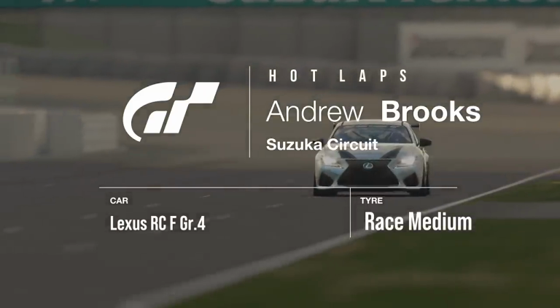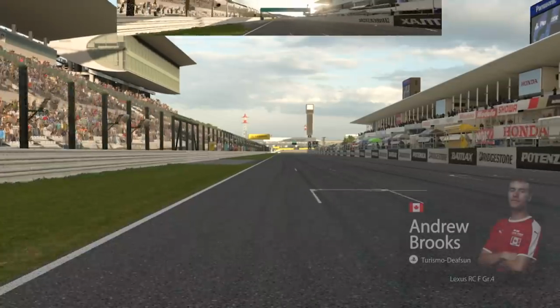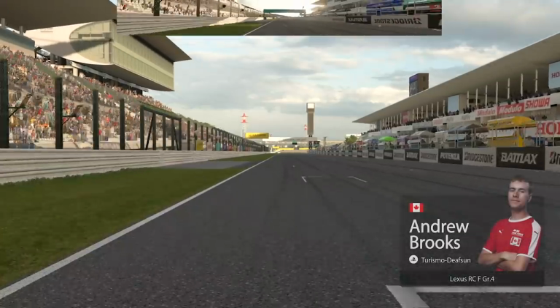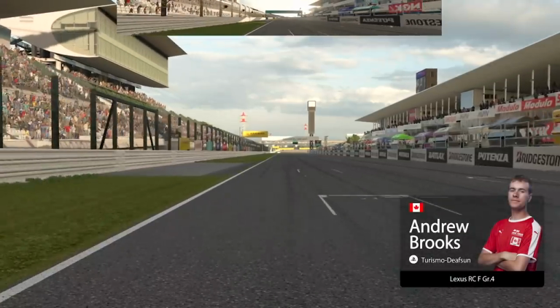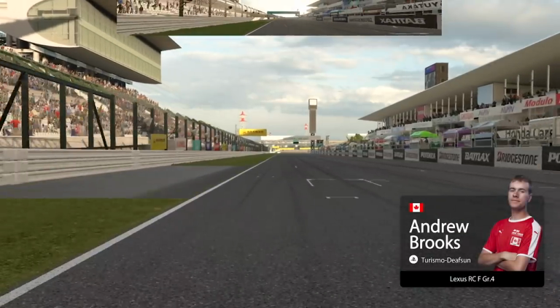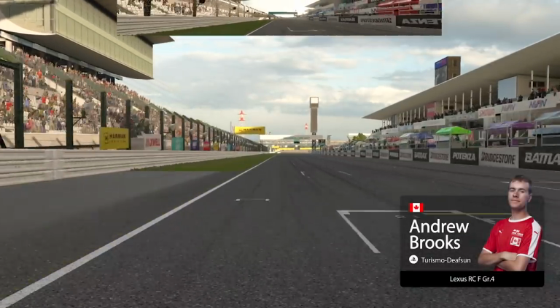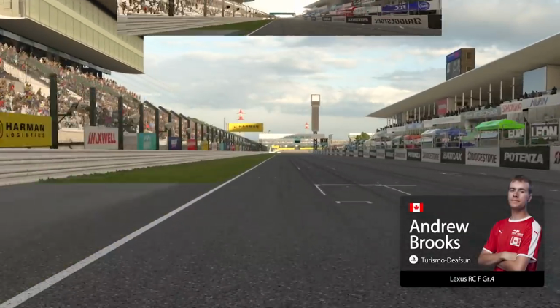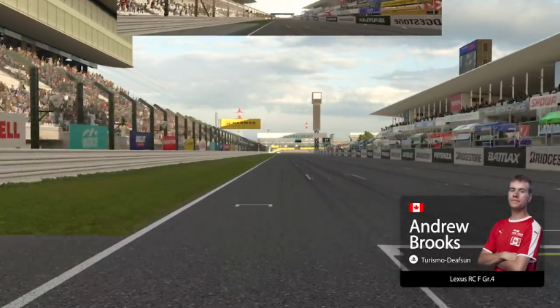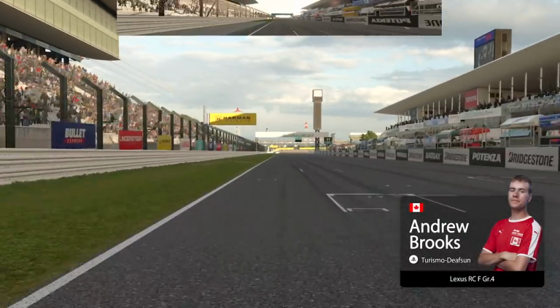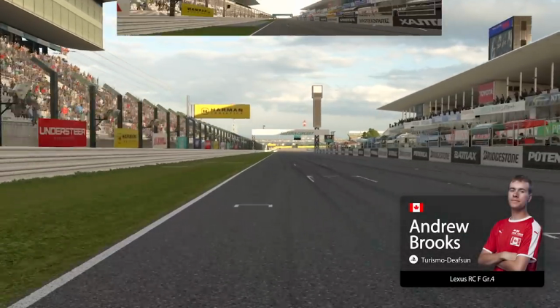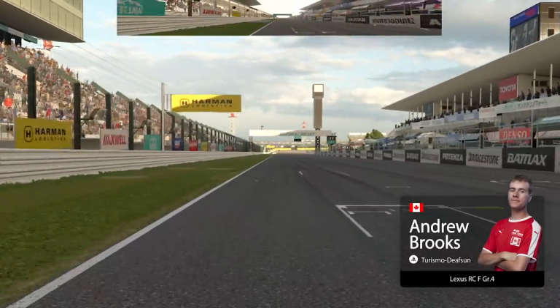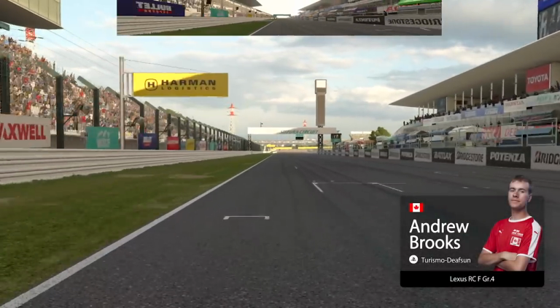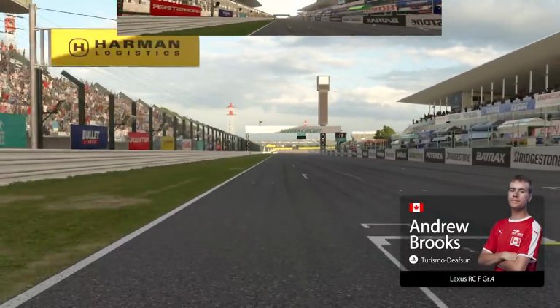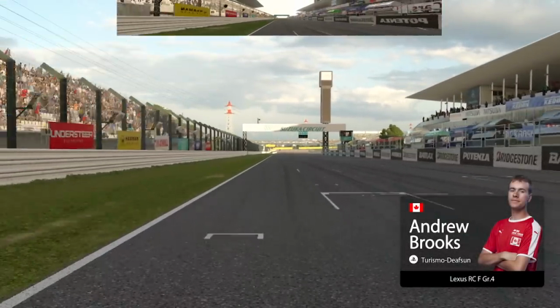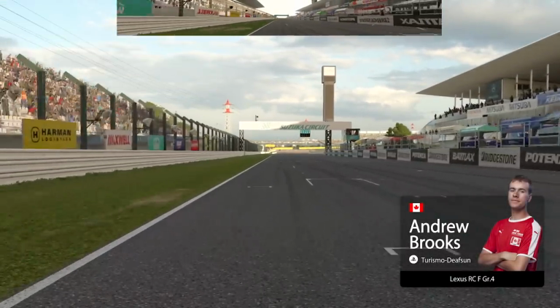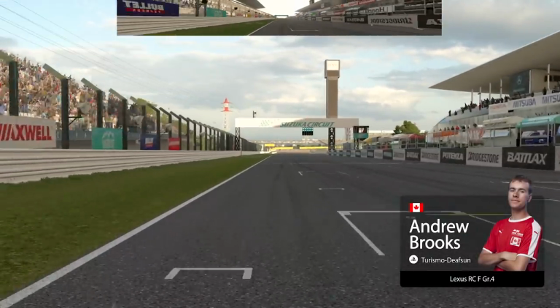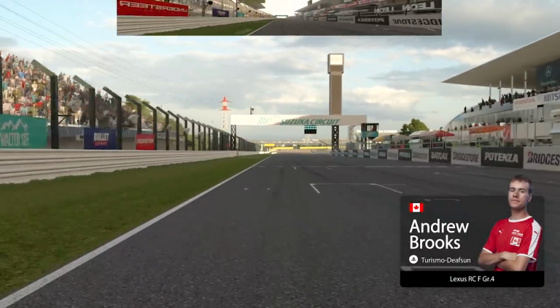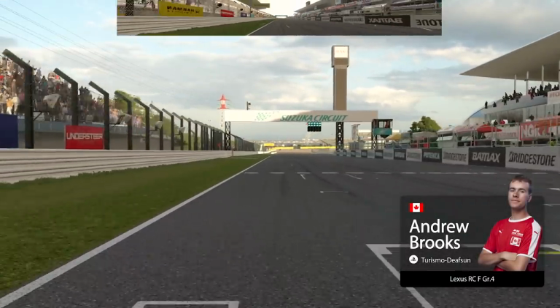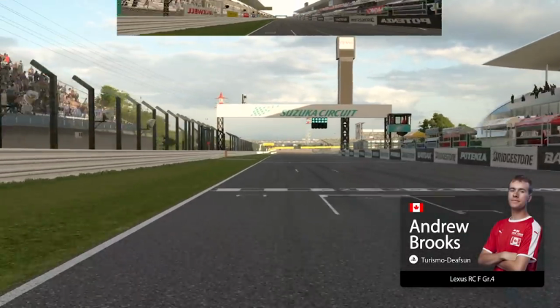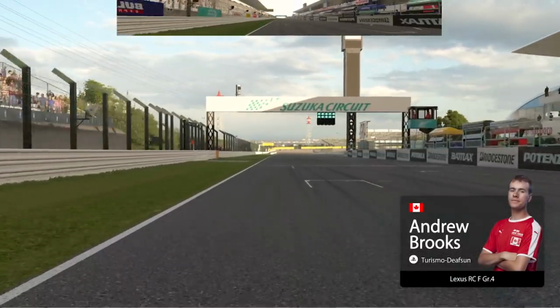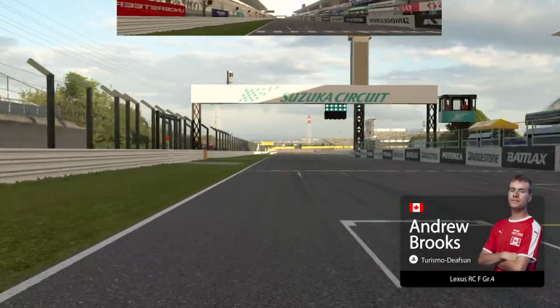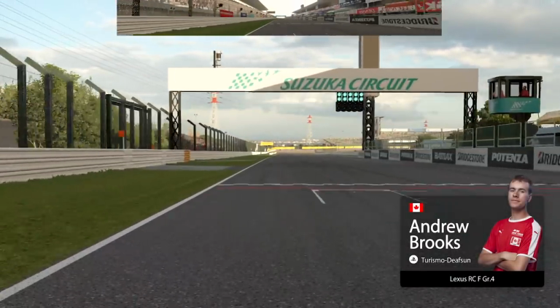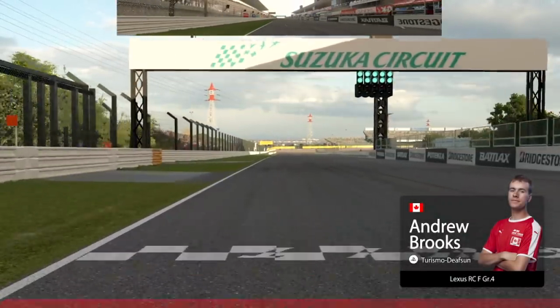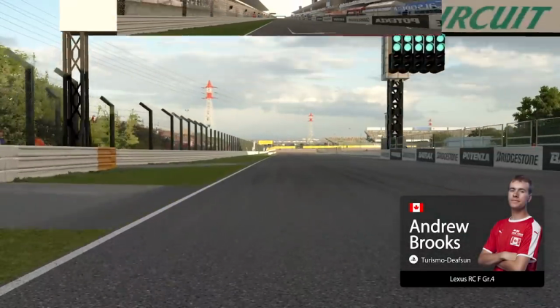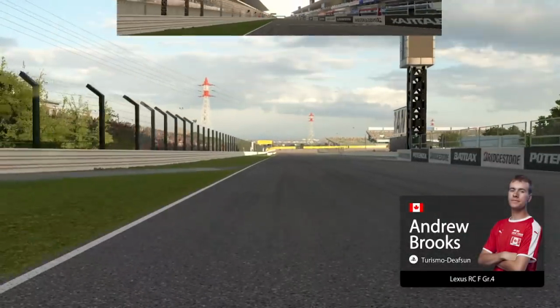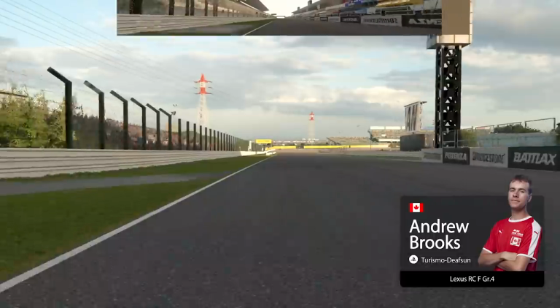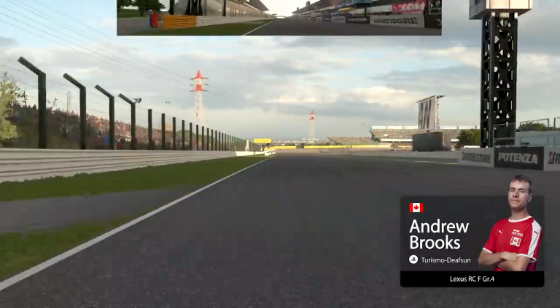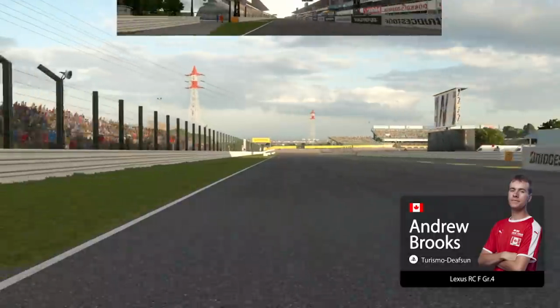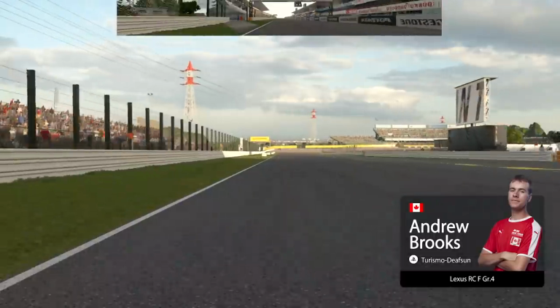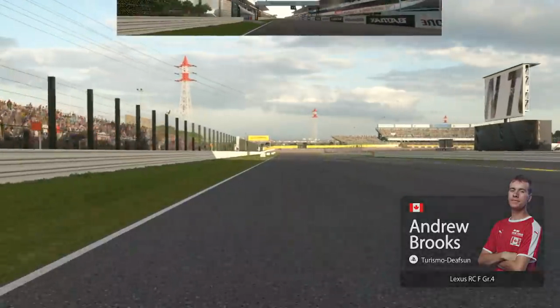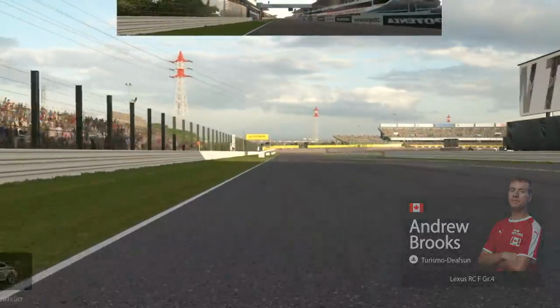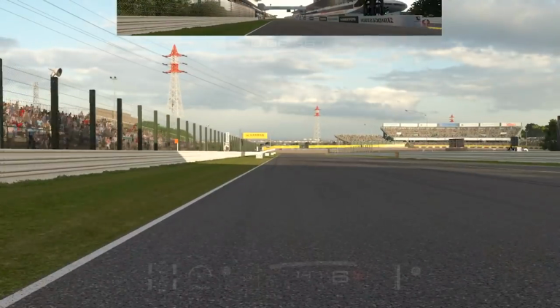Hello and welcome. I'm Andrew and this is going to be a lap of Suzuka circuit in group 4 class.